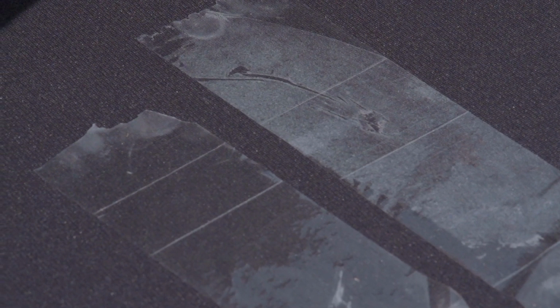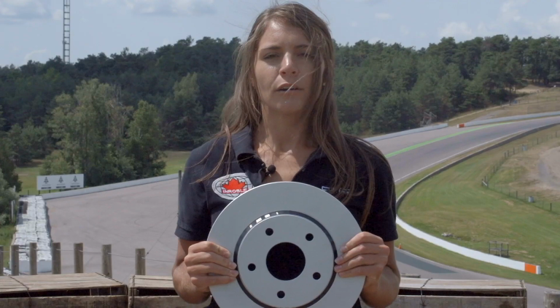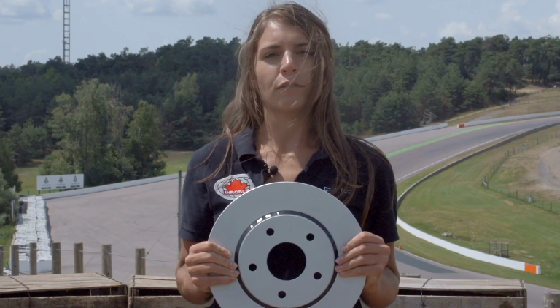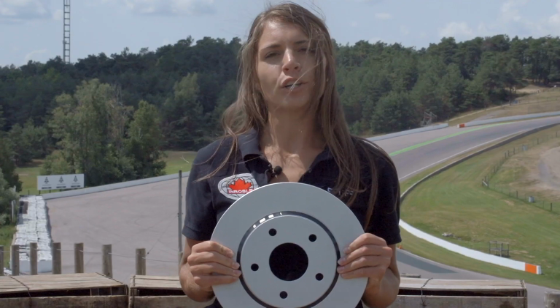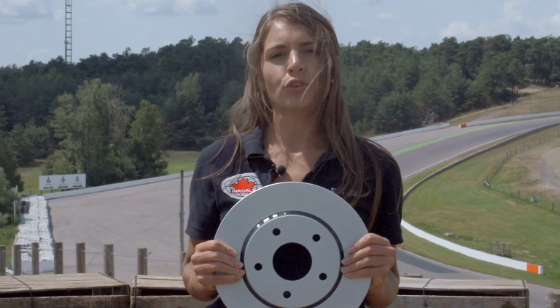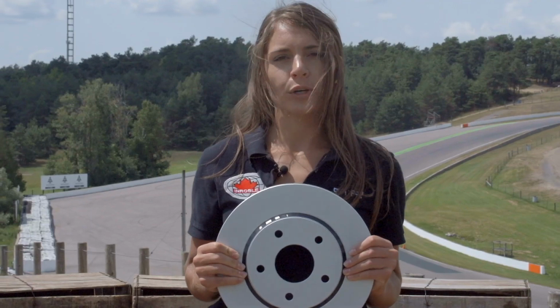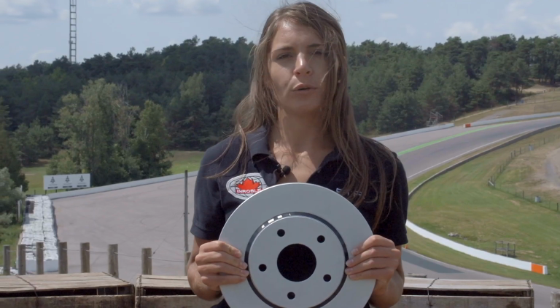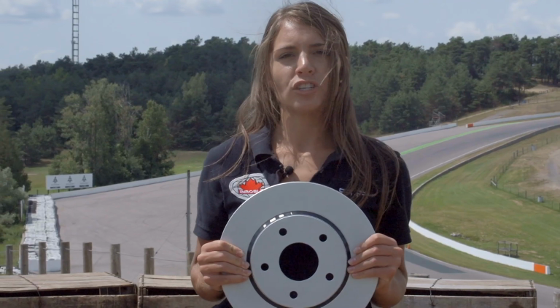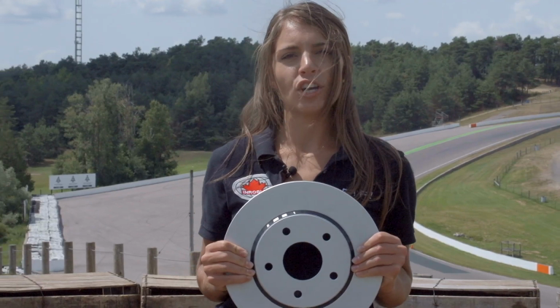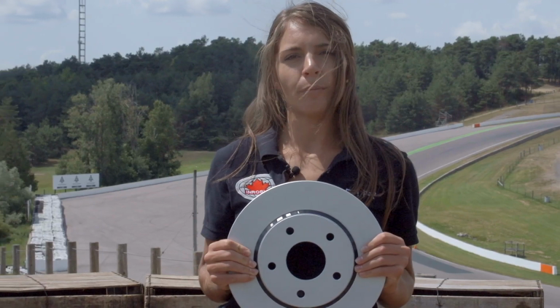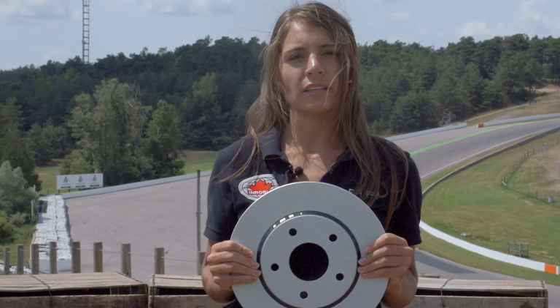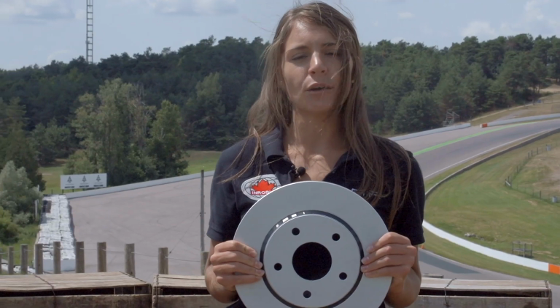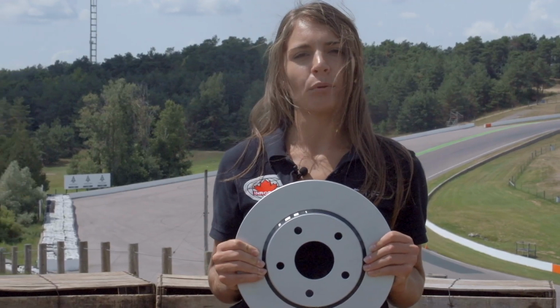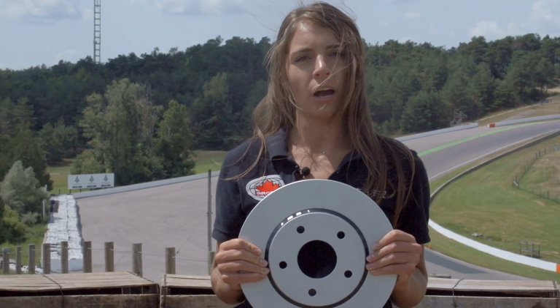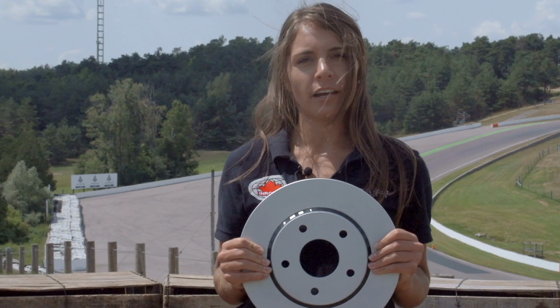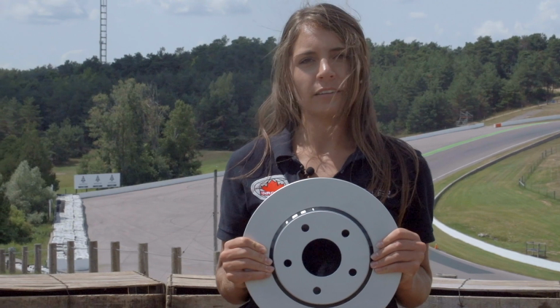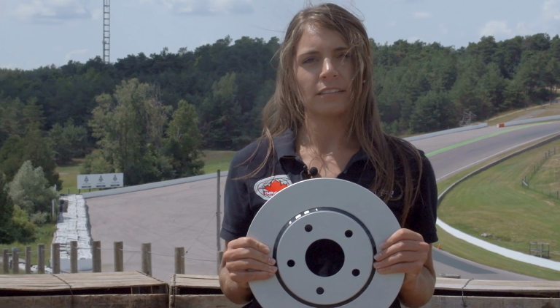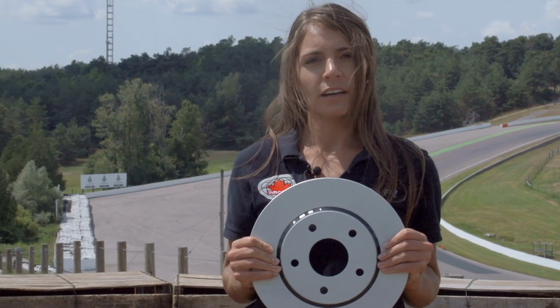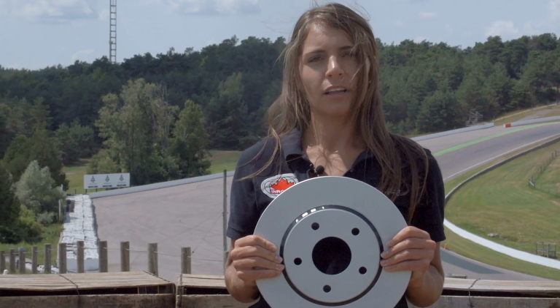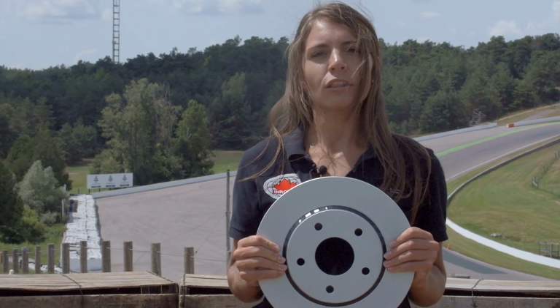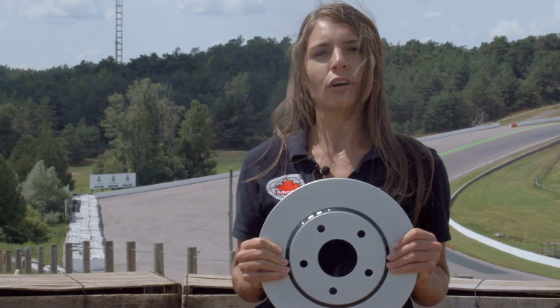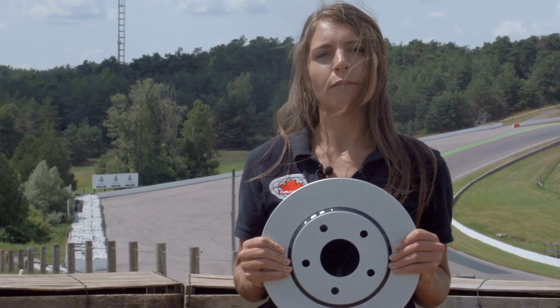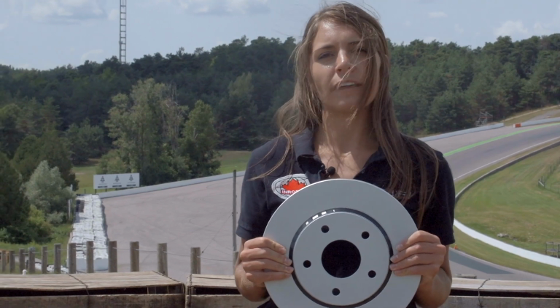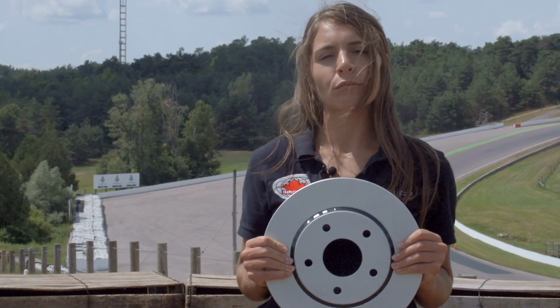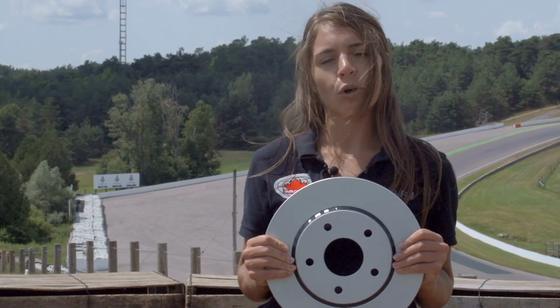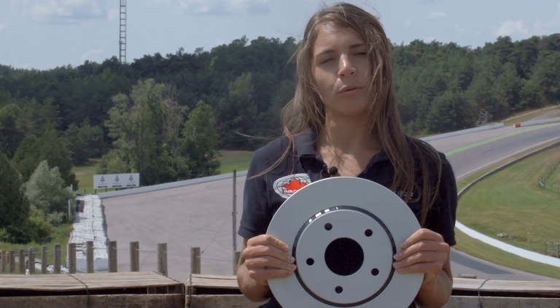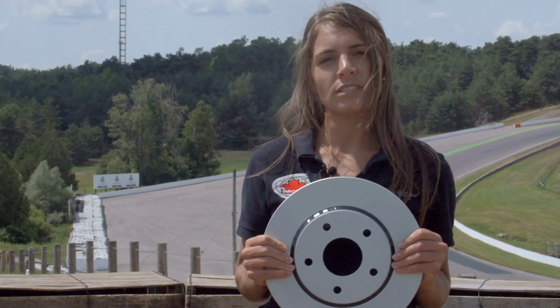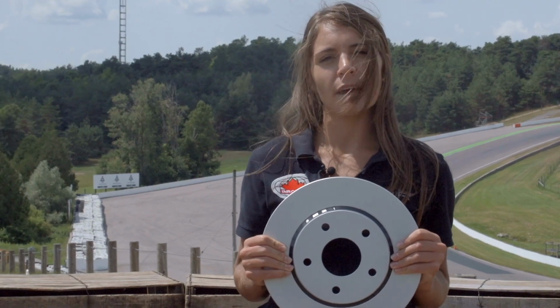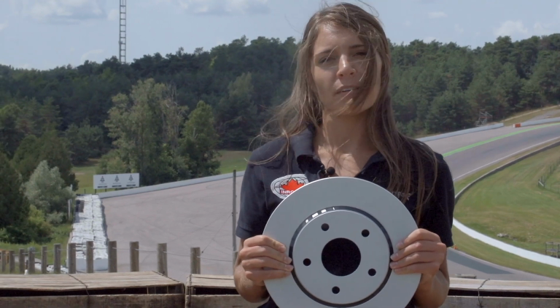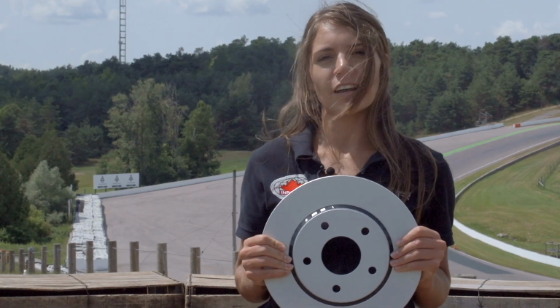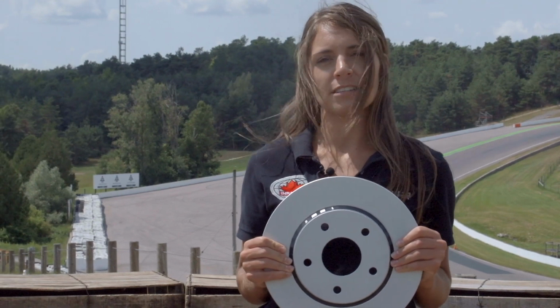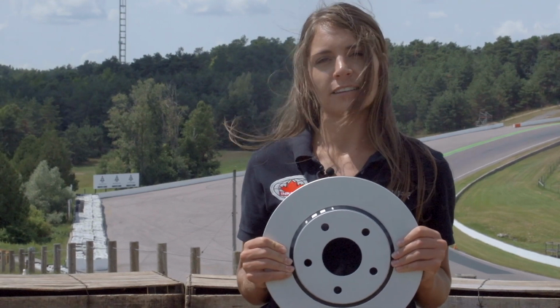For a true GeoMet product, look for the Enroble Stamp of Excellence.